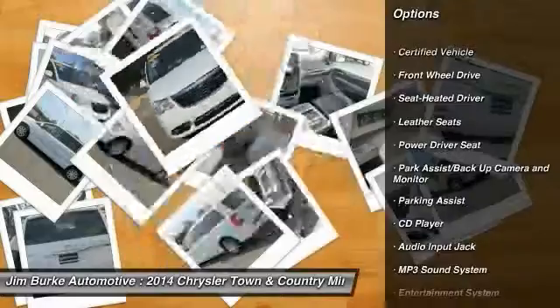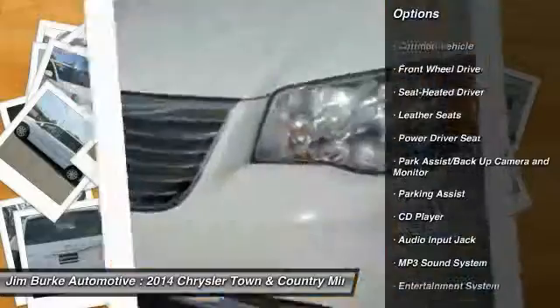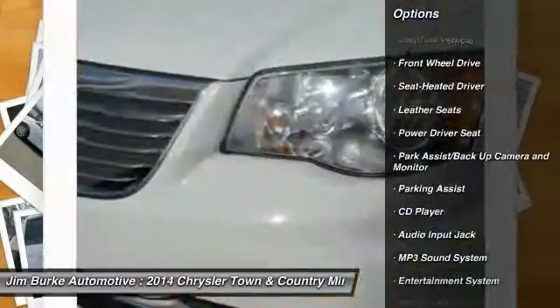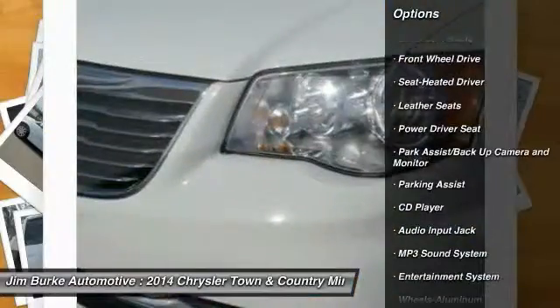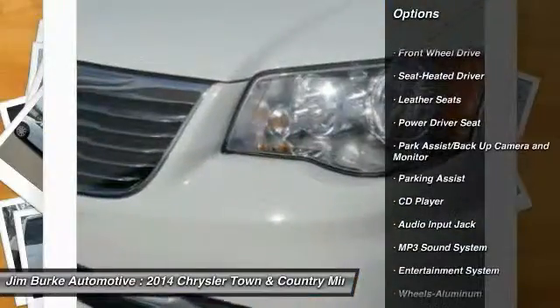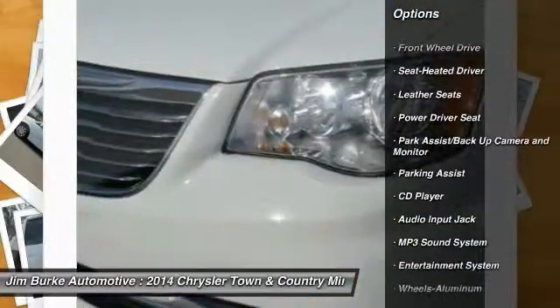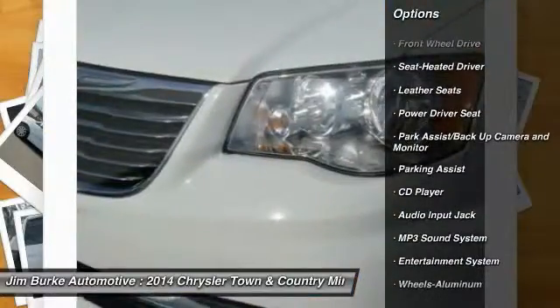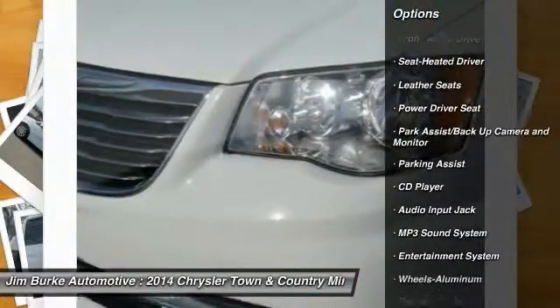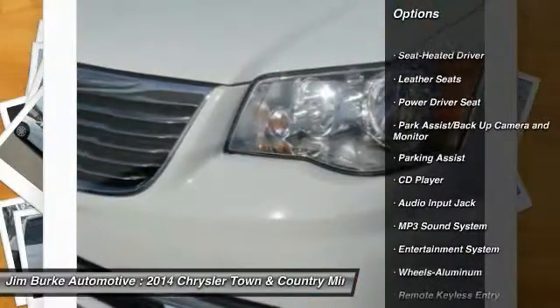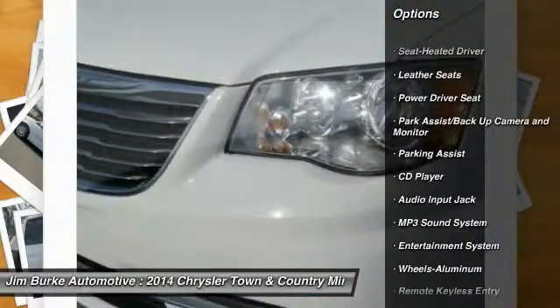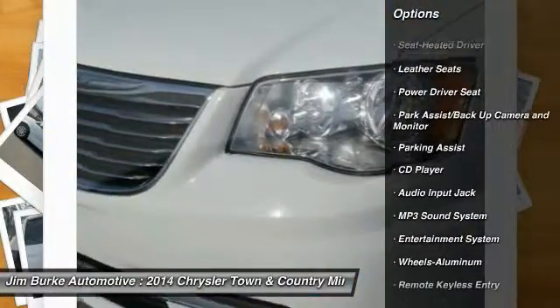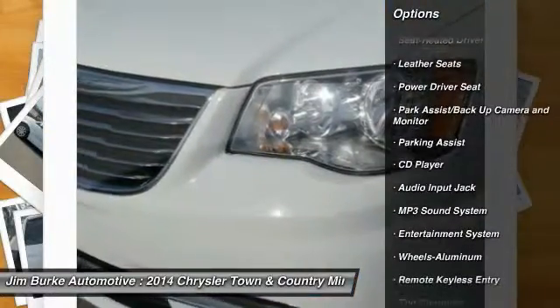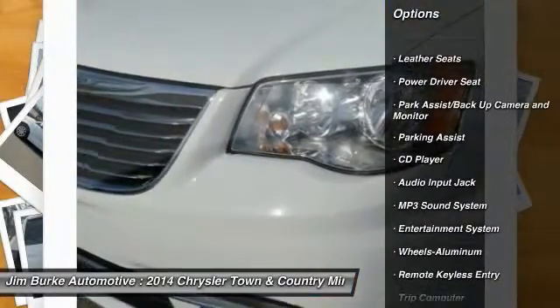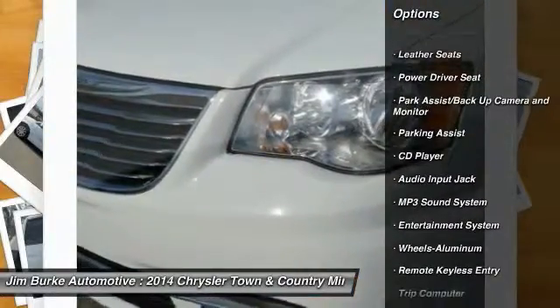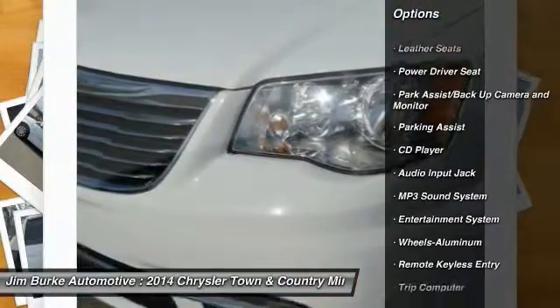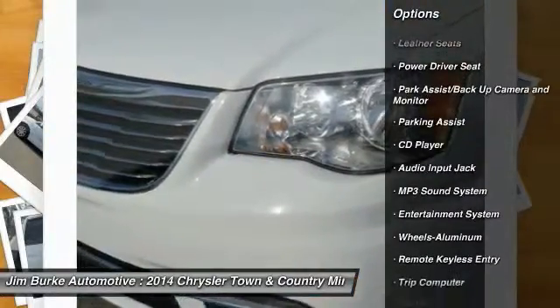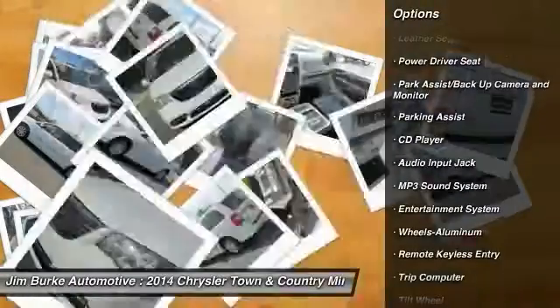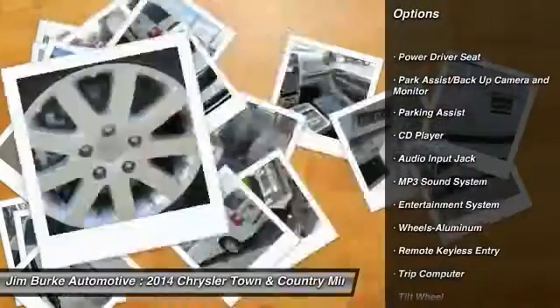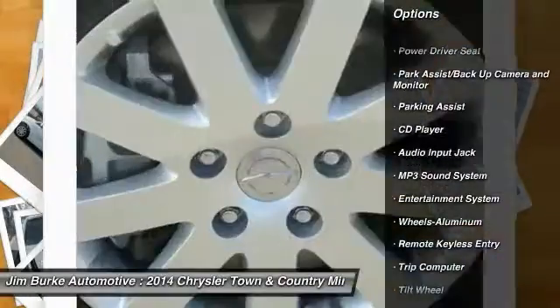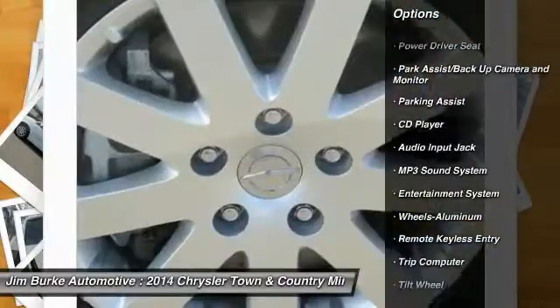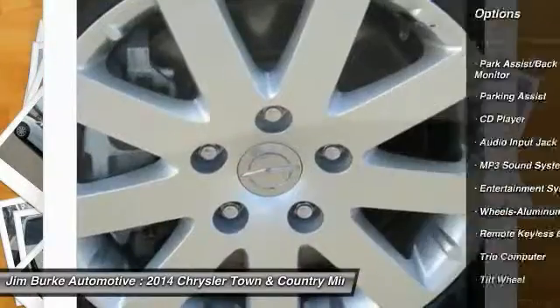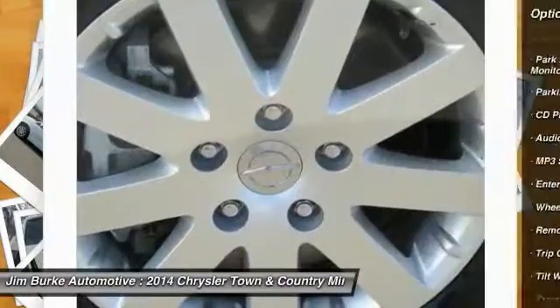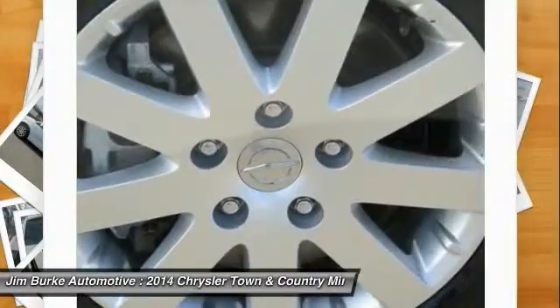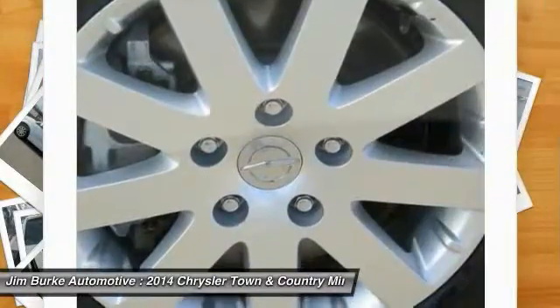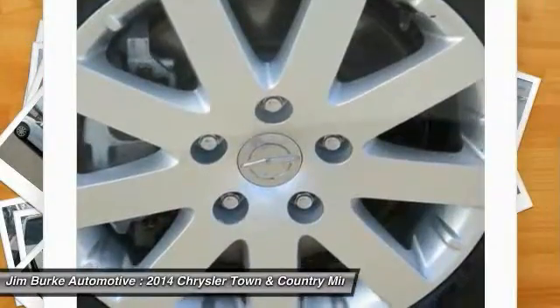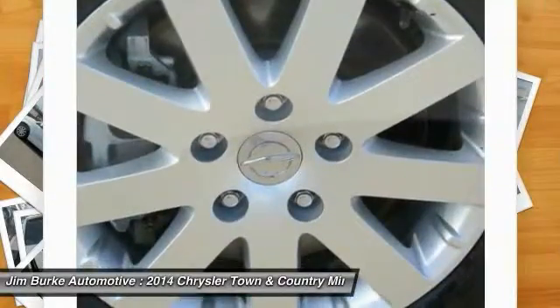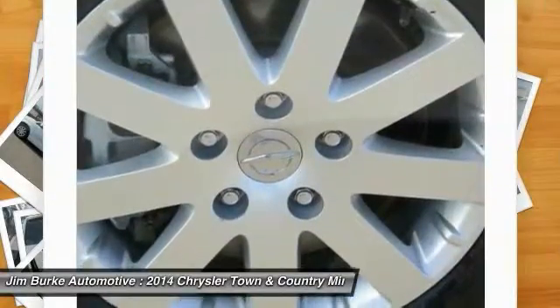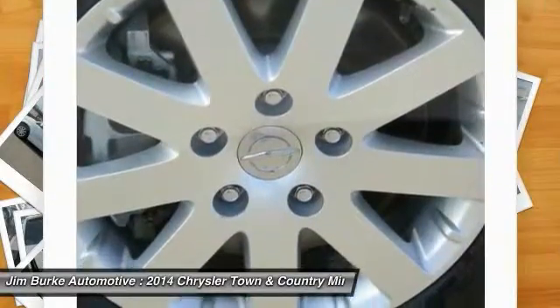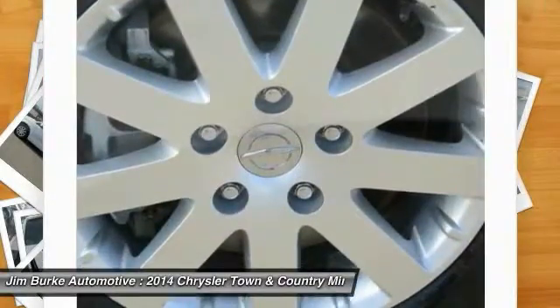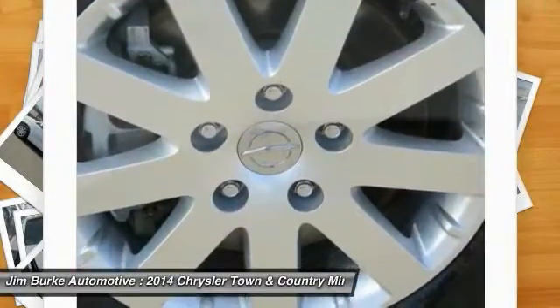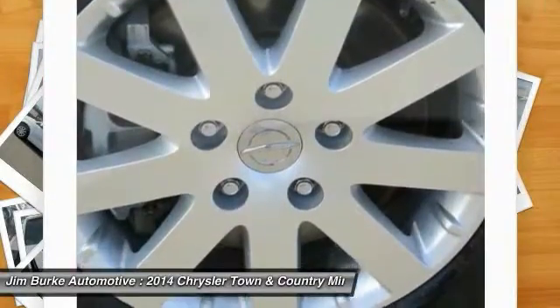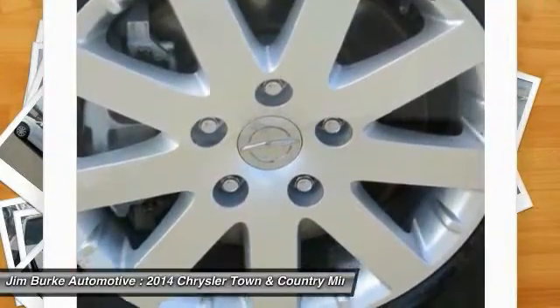Air Conditioning Front, Home Link, Garage Door Opener, Power Steering, Cruise Control.